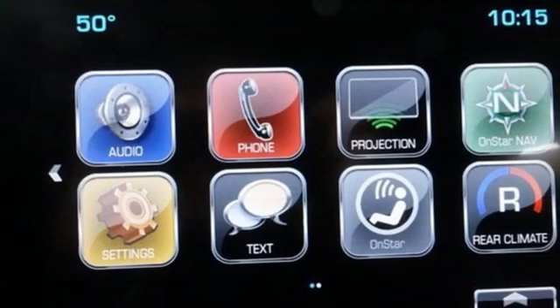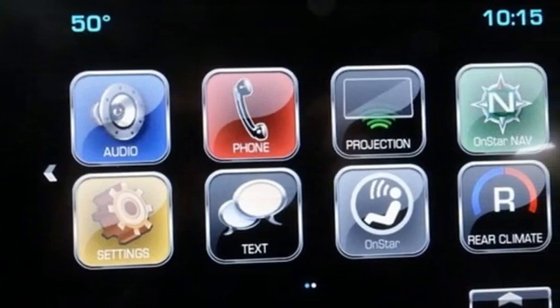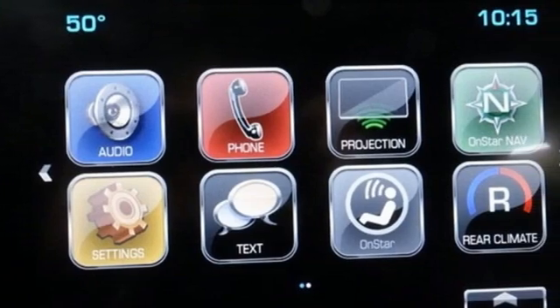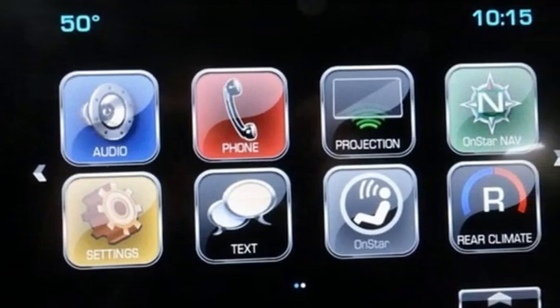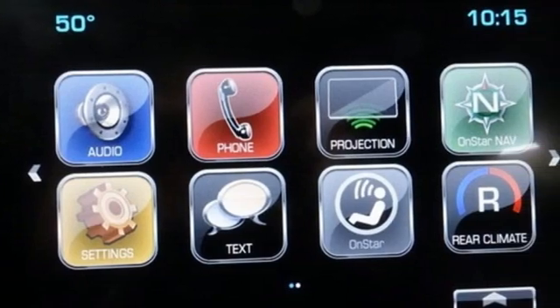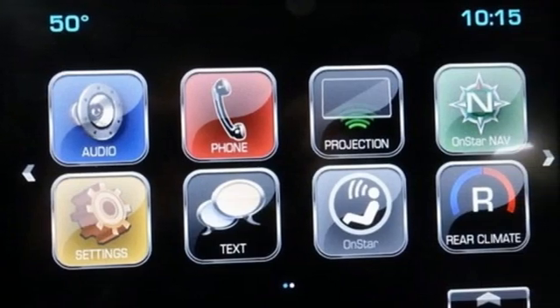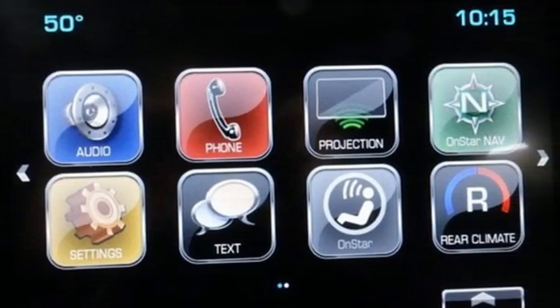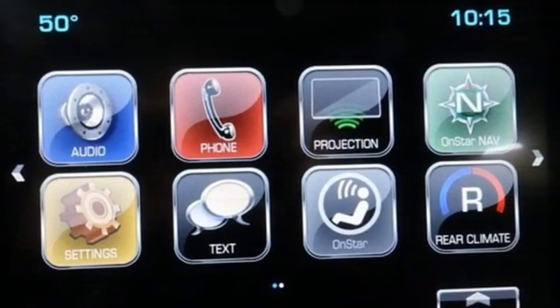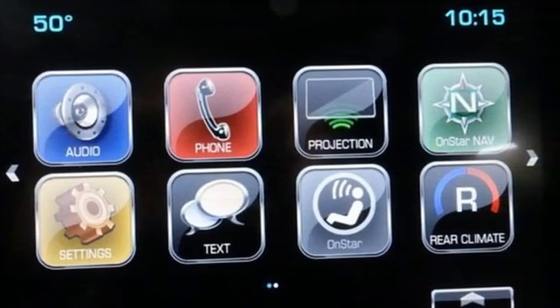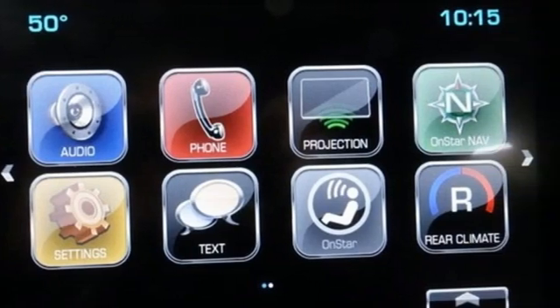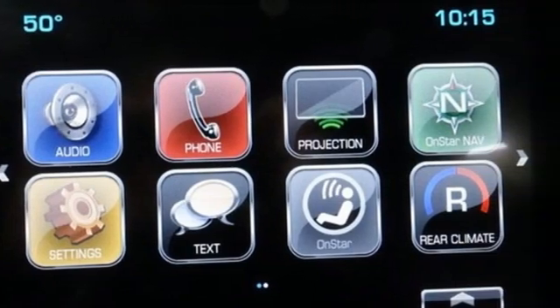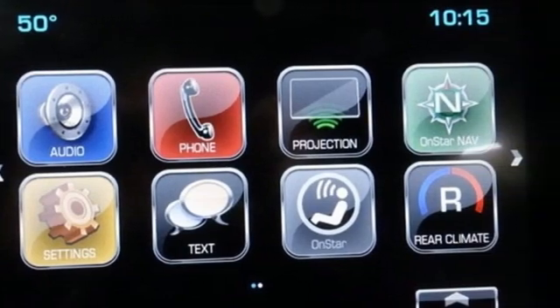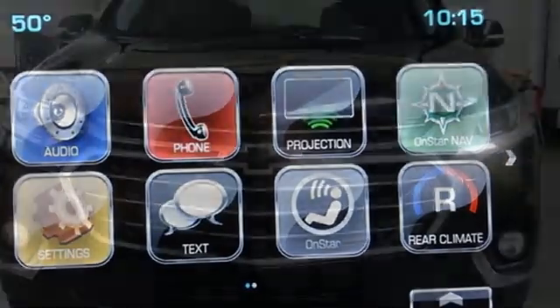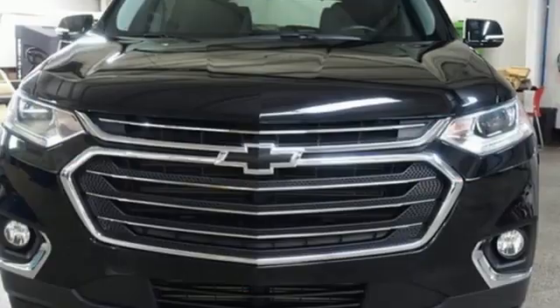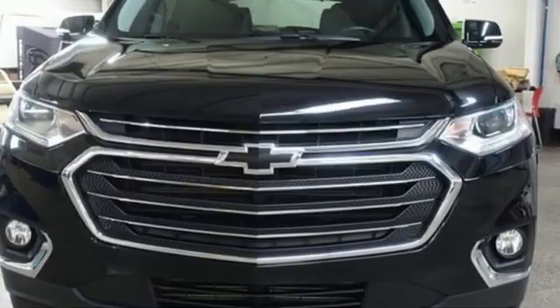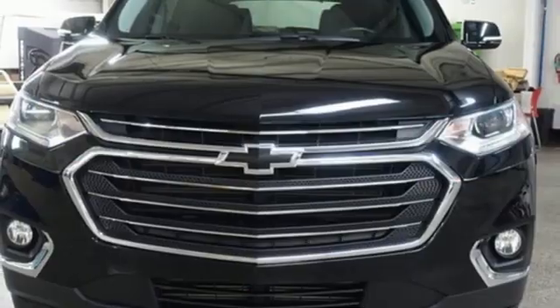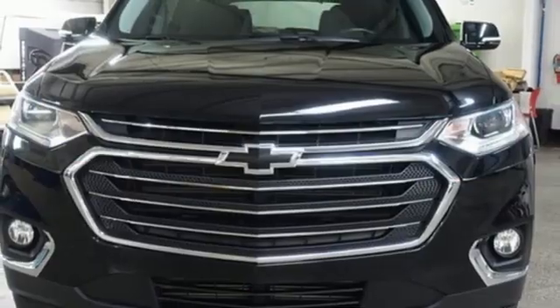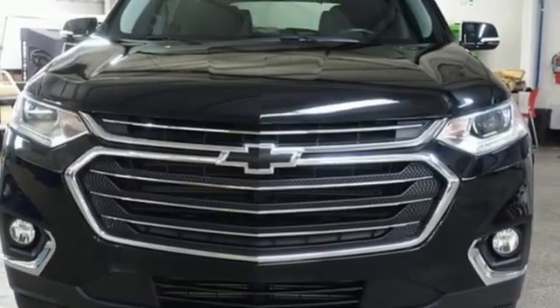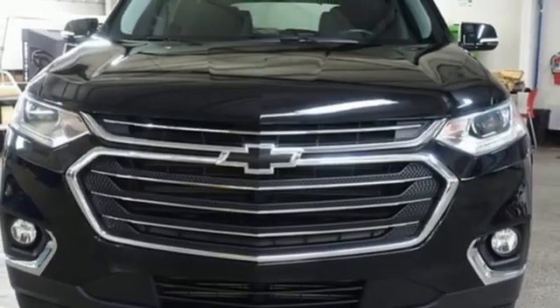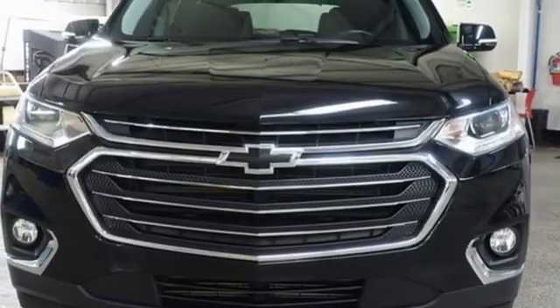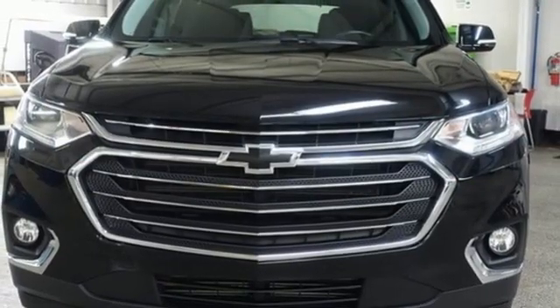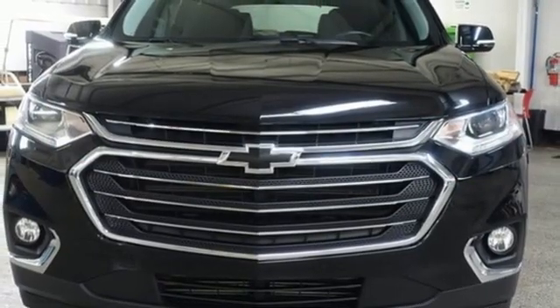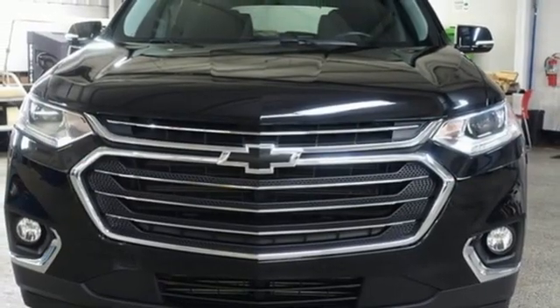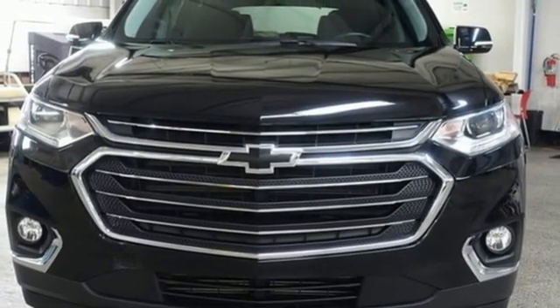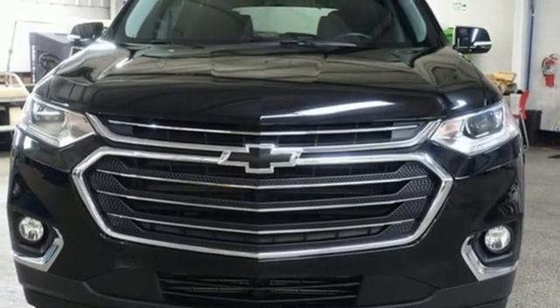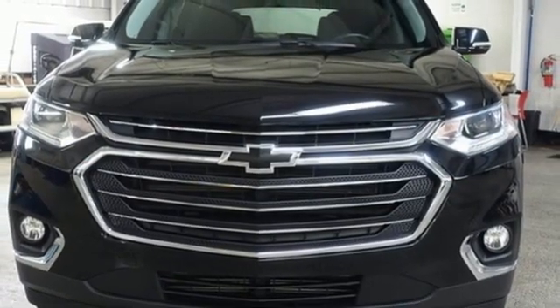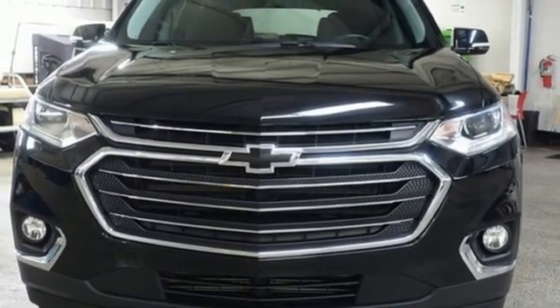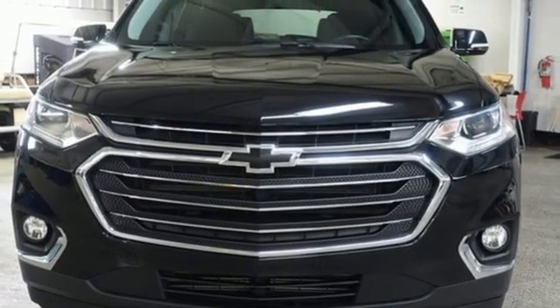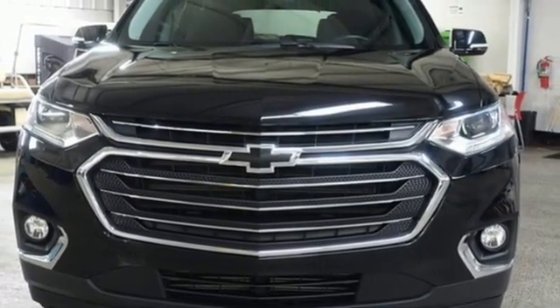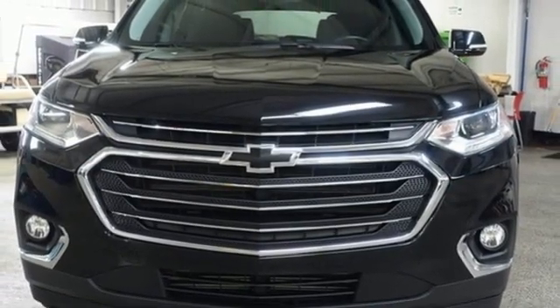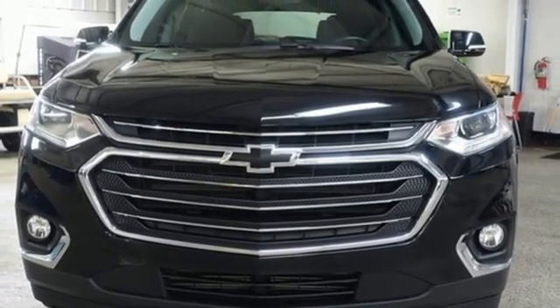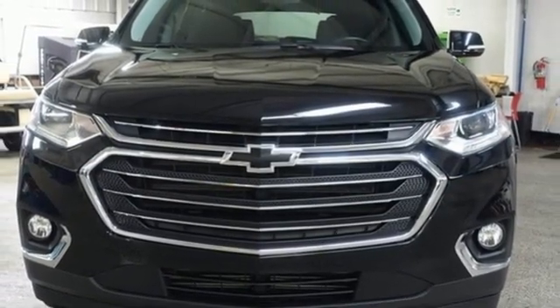There's more than a century of ingenuity and significance in every Chevy. See it for yourself when you take it for a test drive.